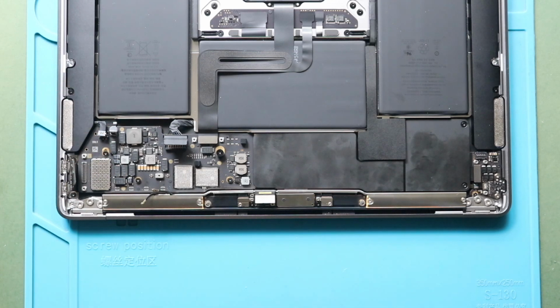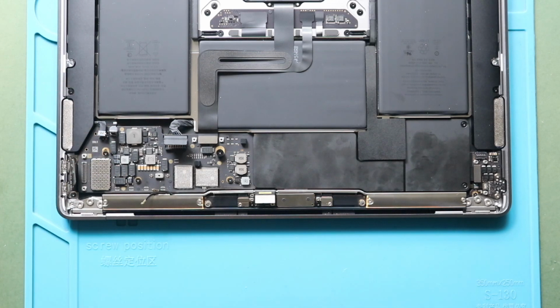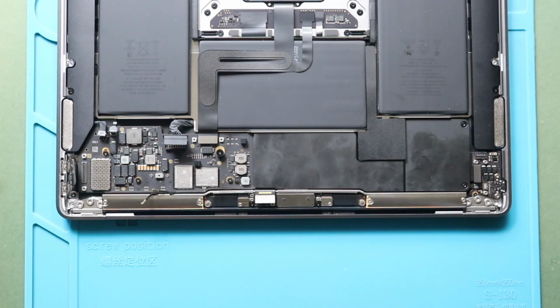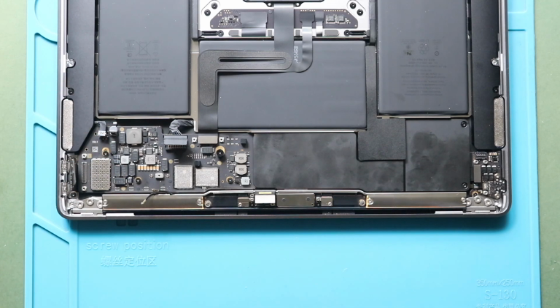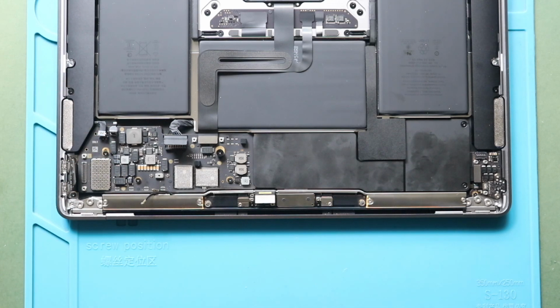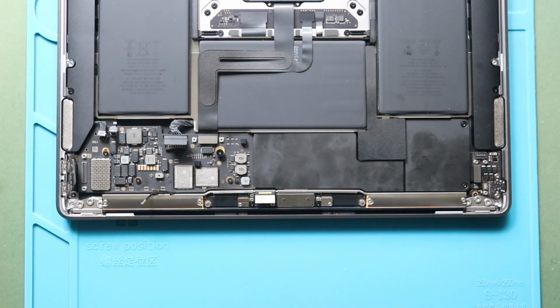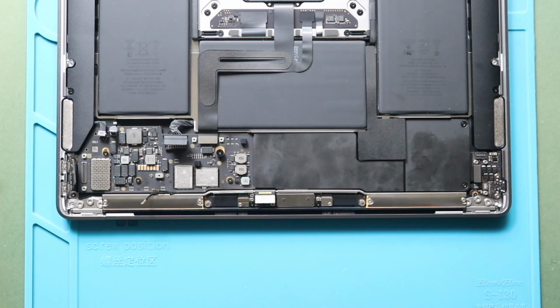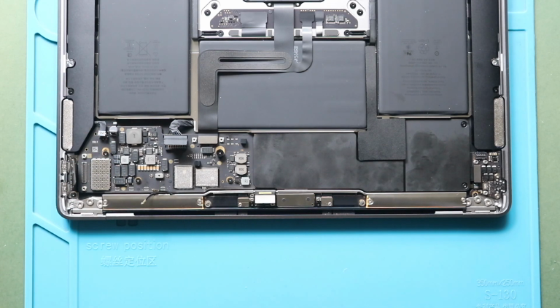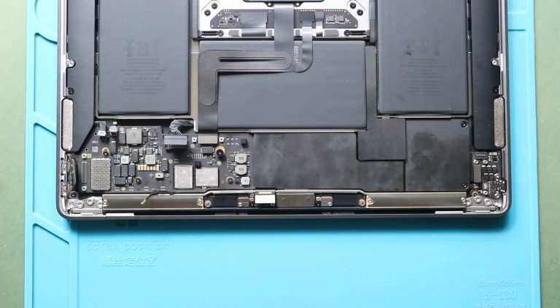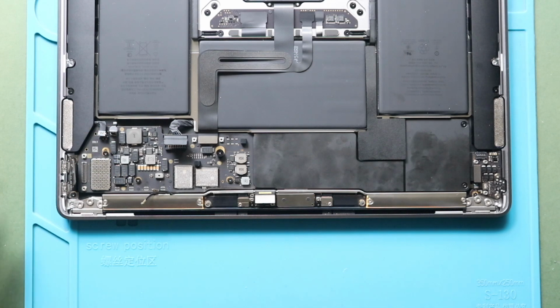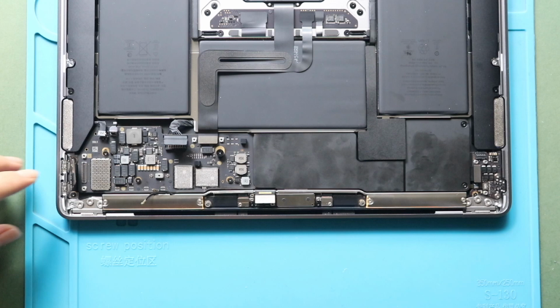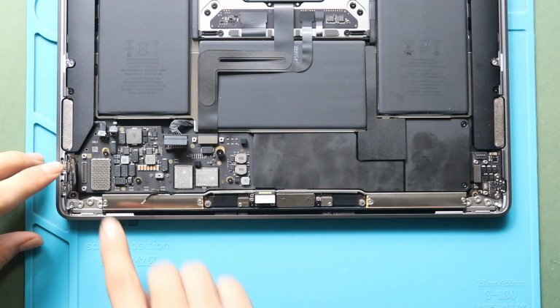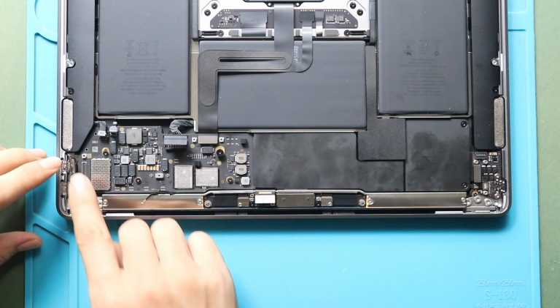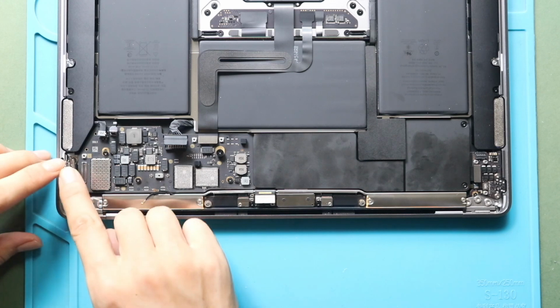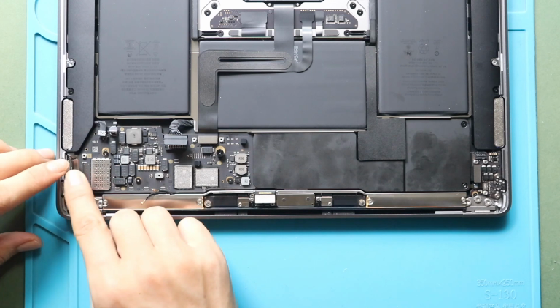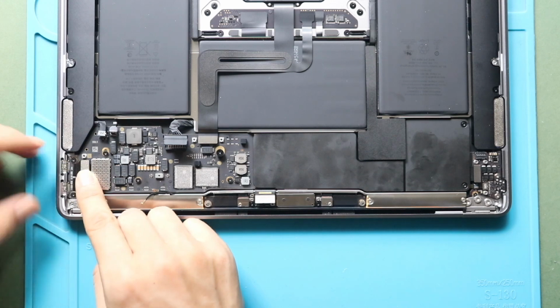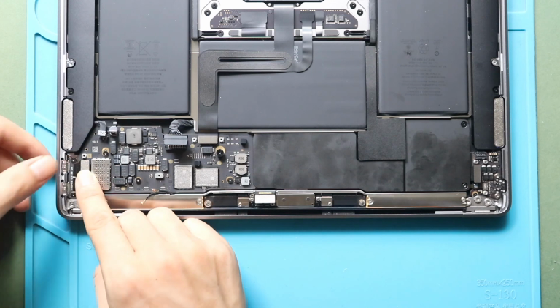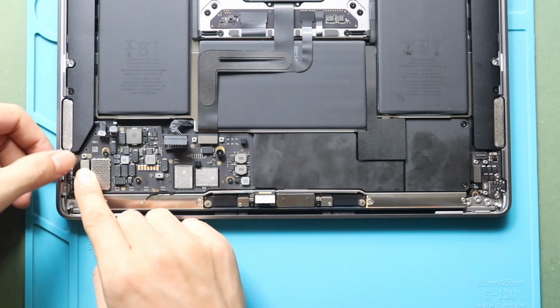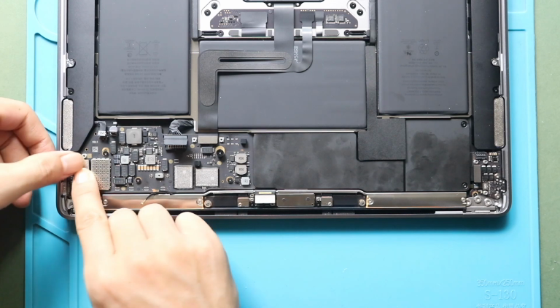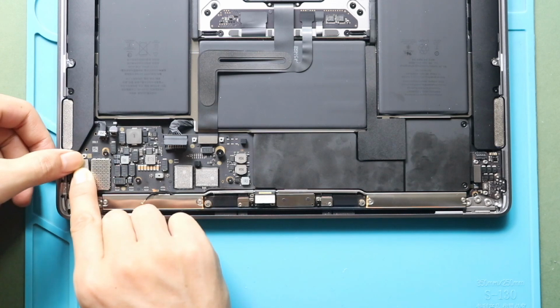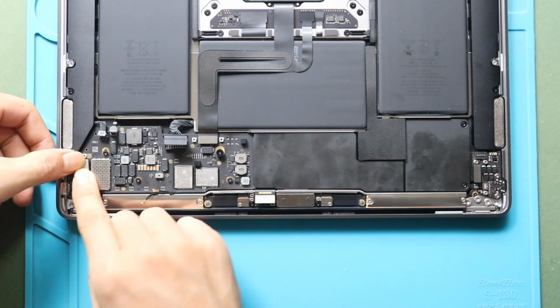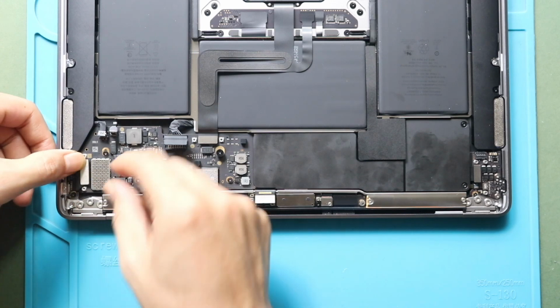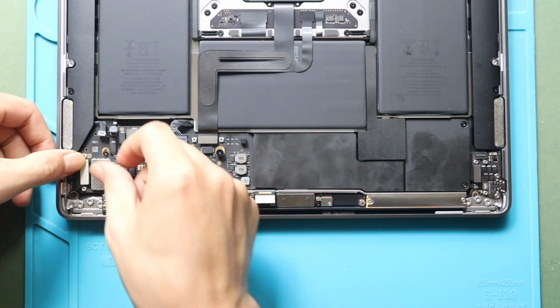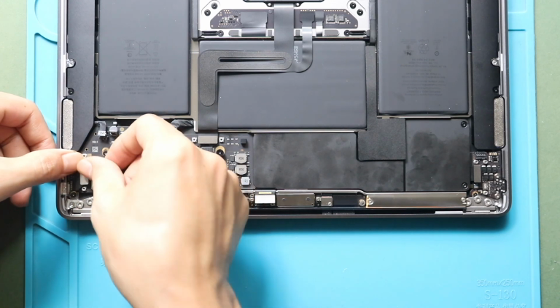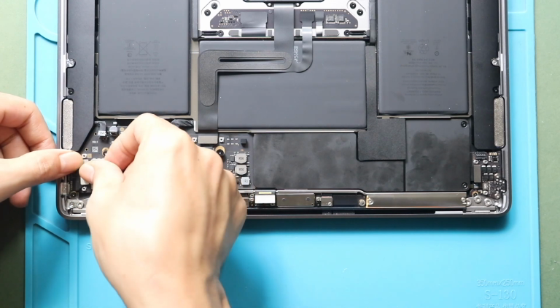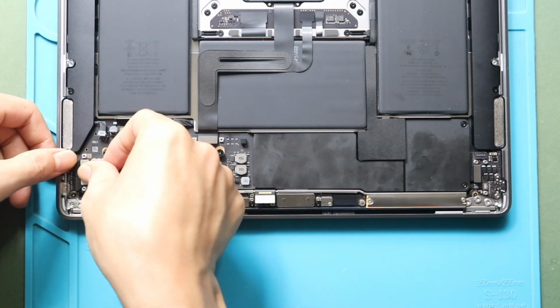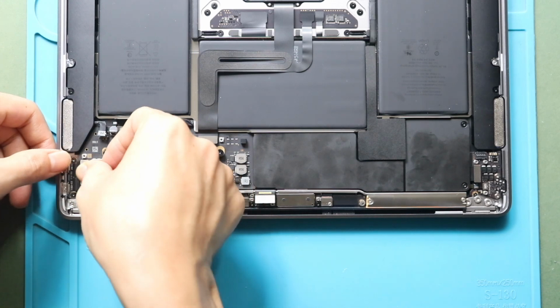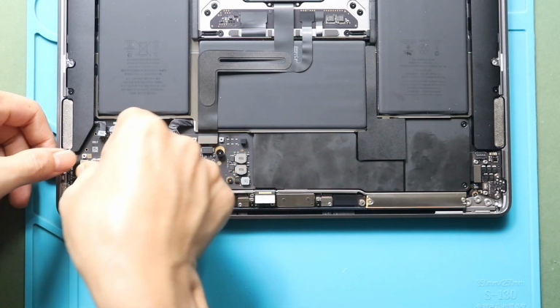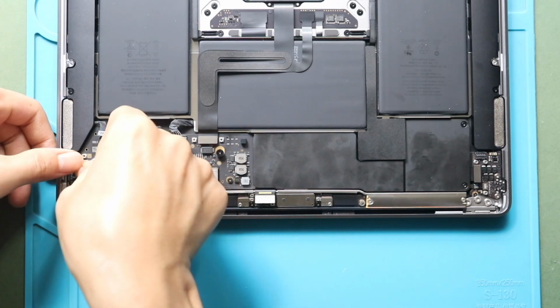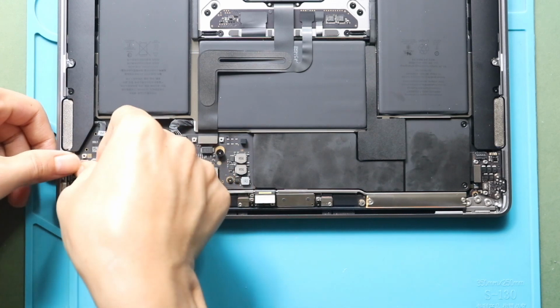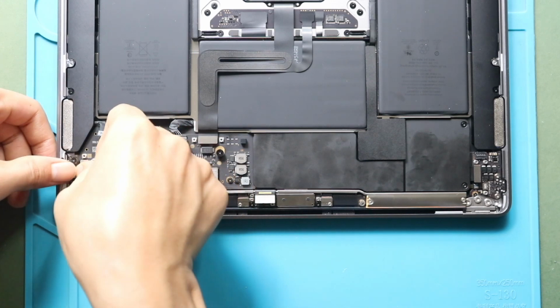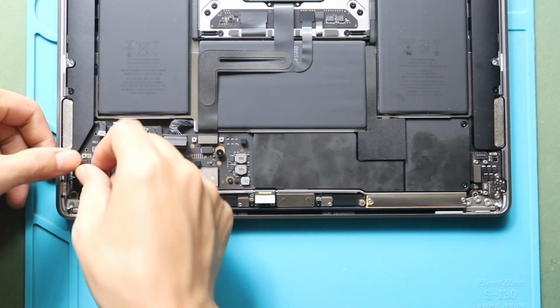Next, connect the Type-C charging plug to the board and then secure the bracket by adding two screws.